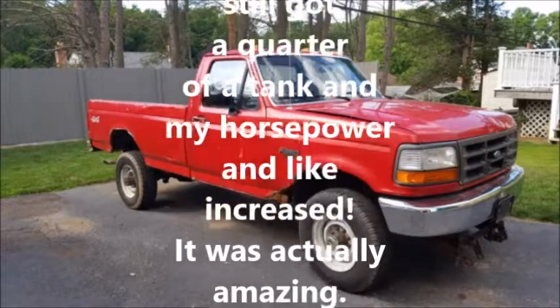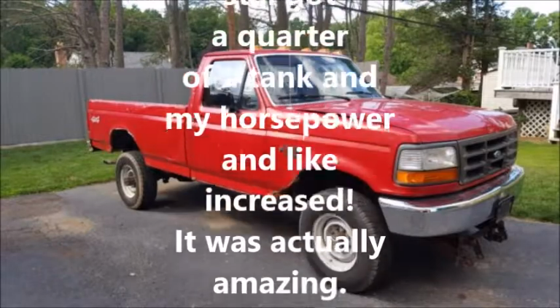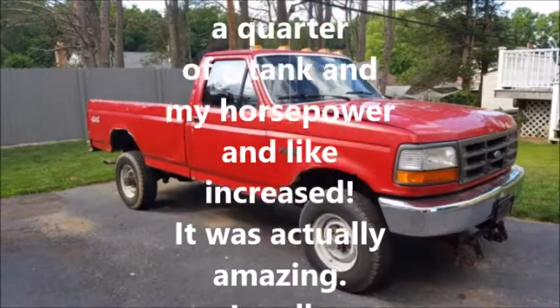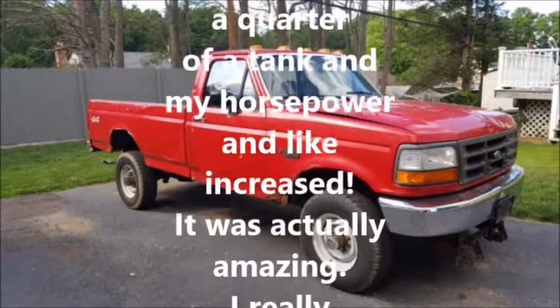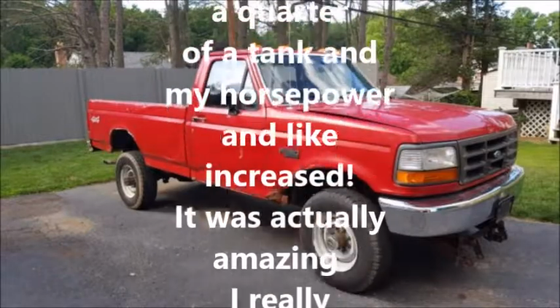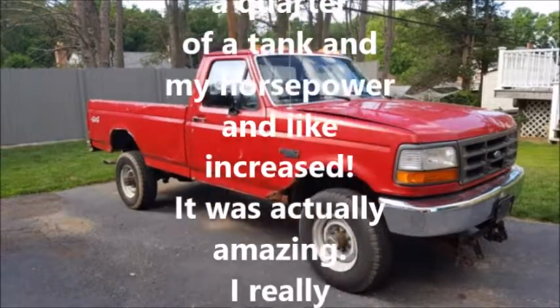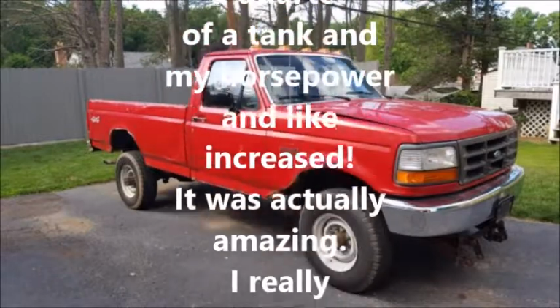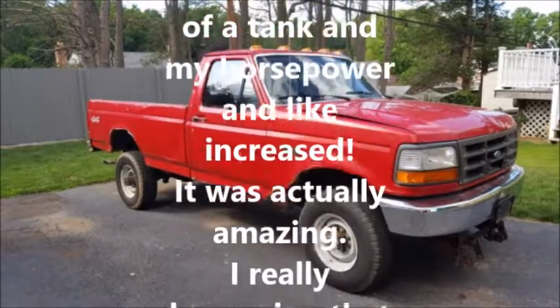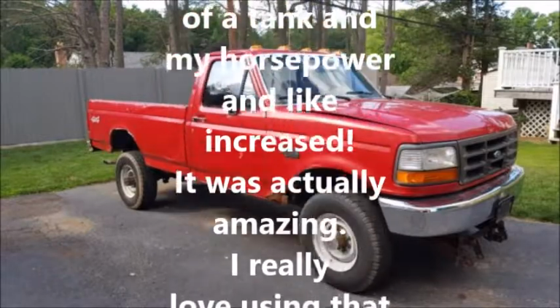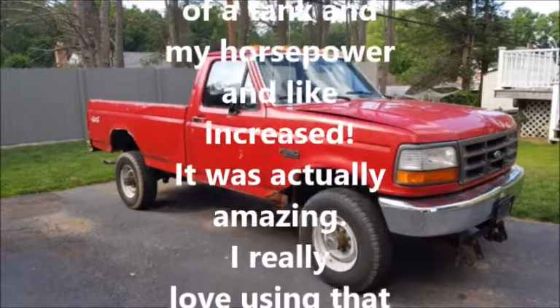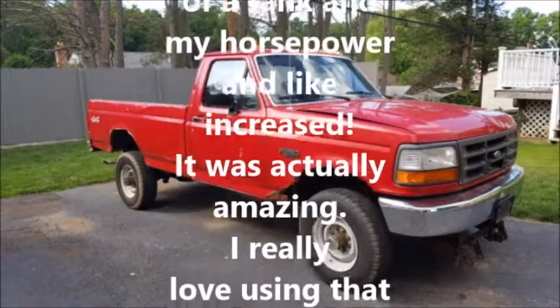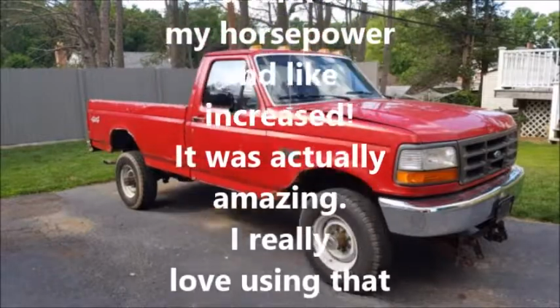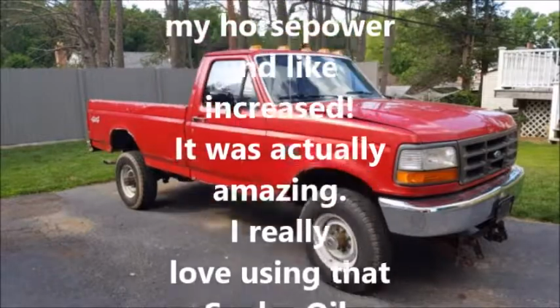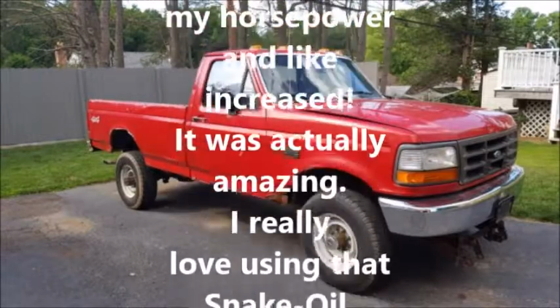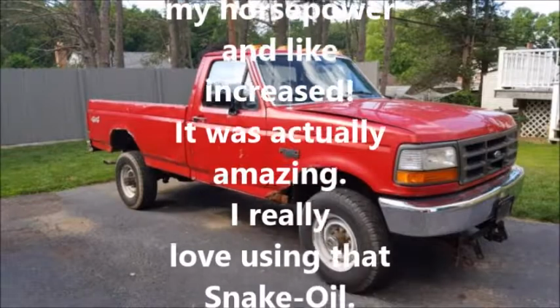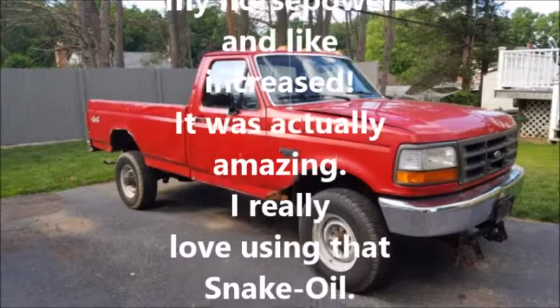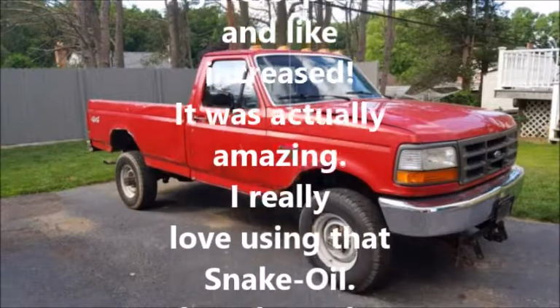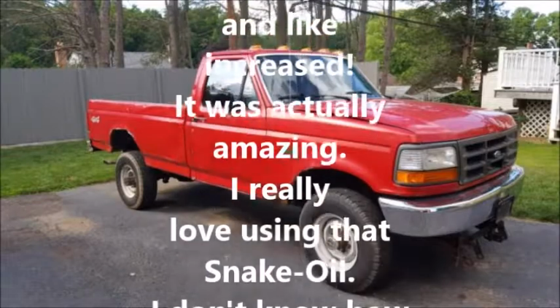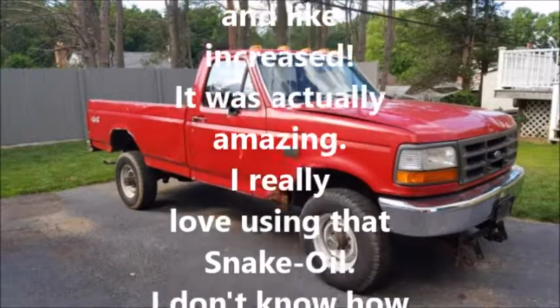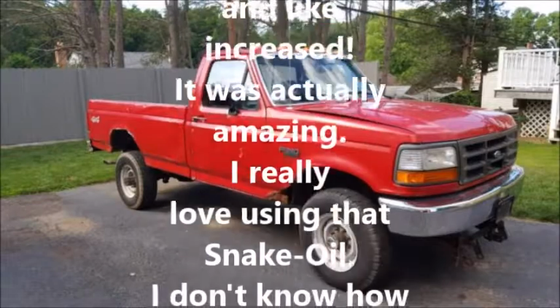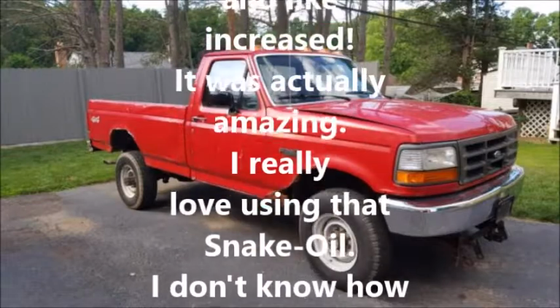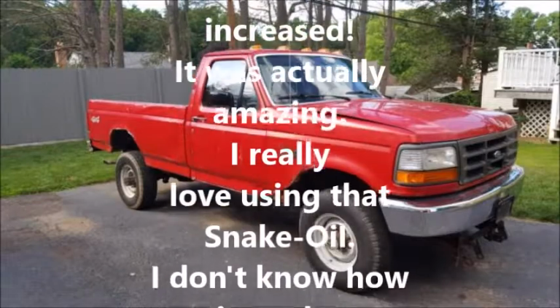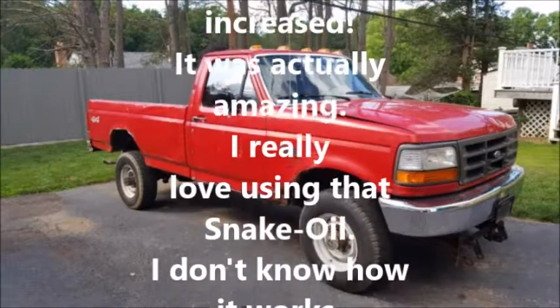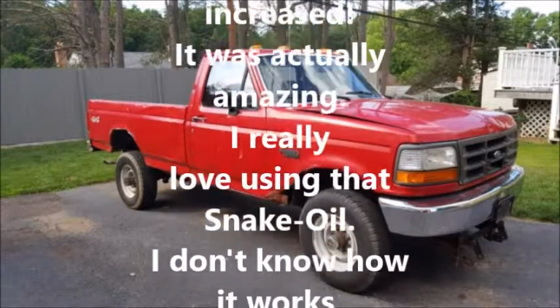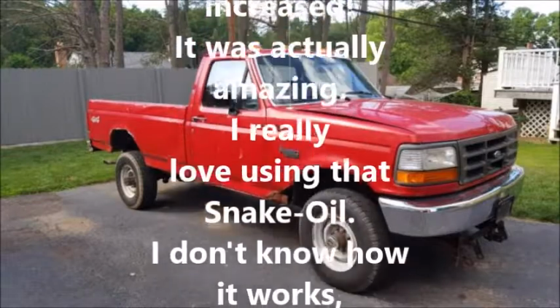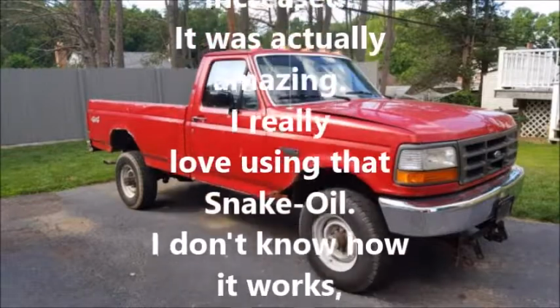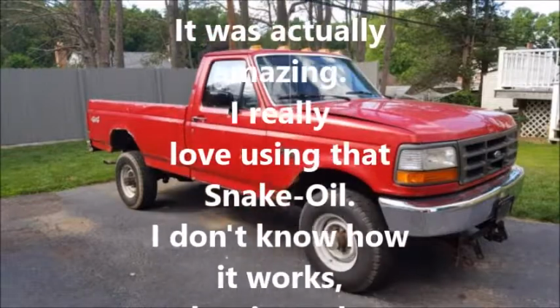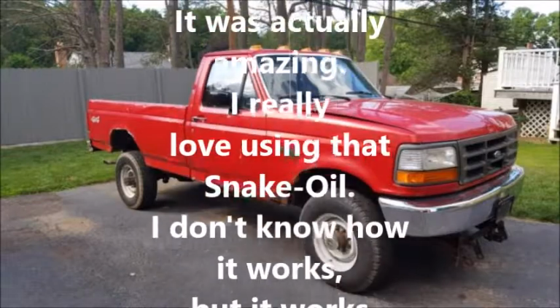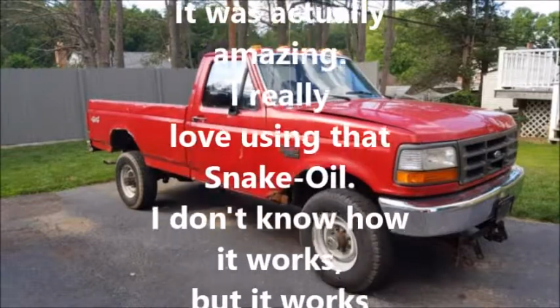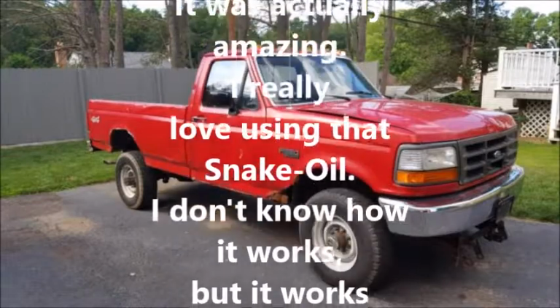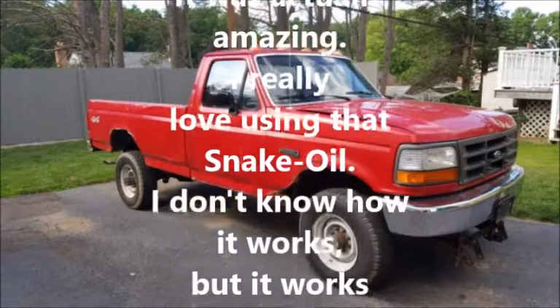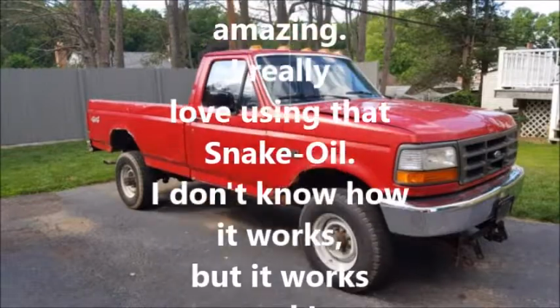And my horsepower increased — it was actually amazing. I really love using that snake oil.